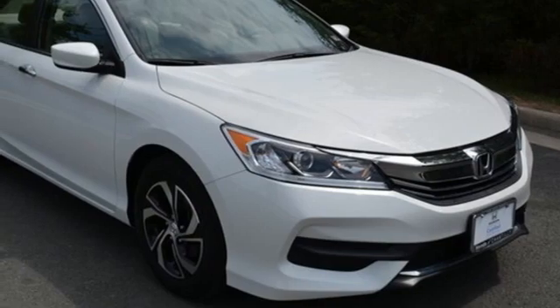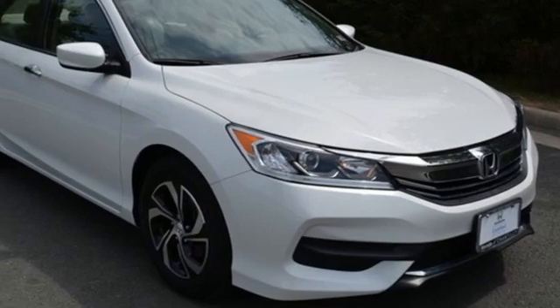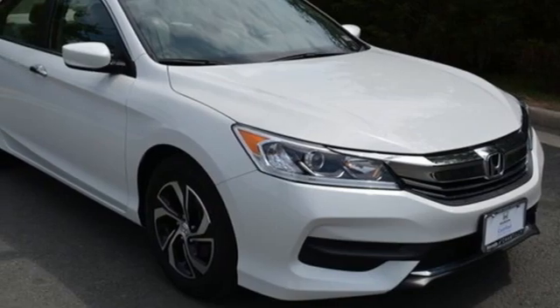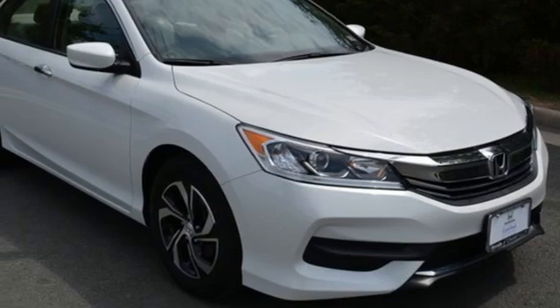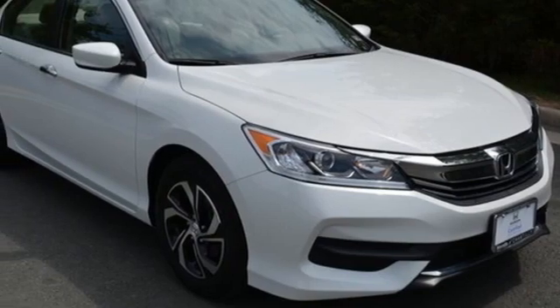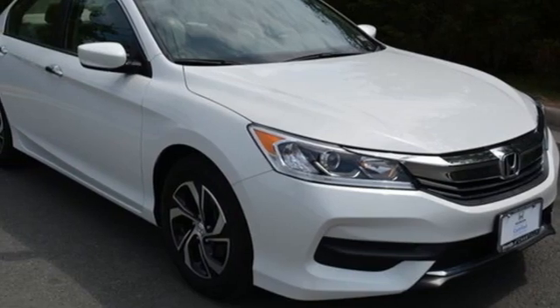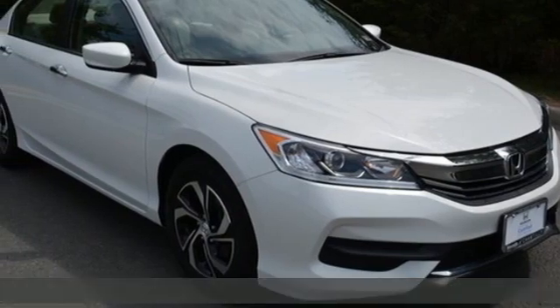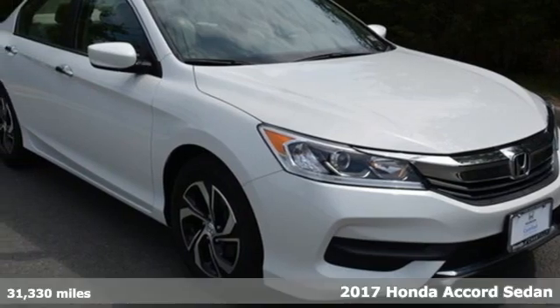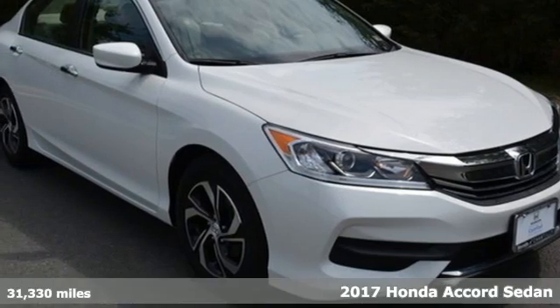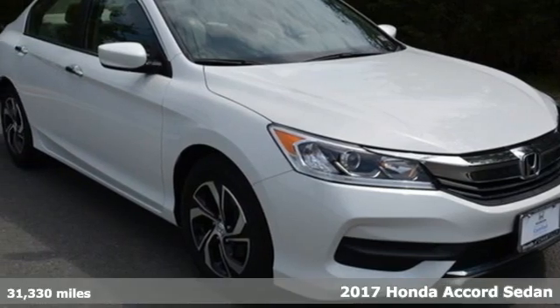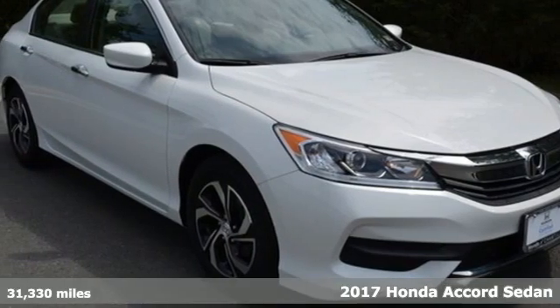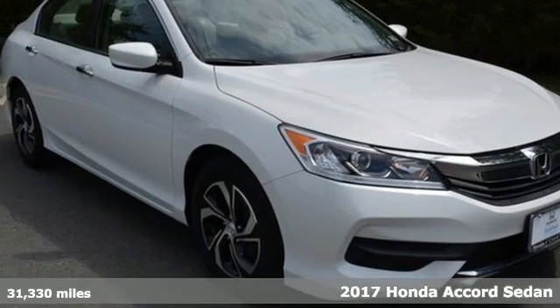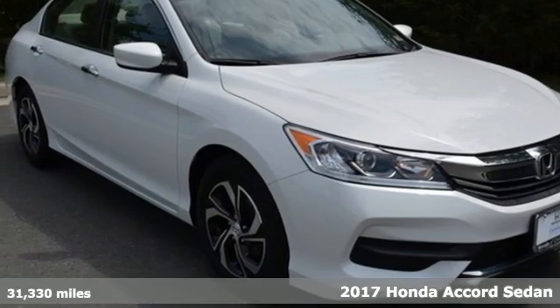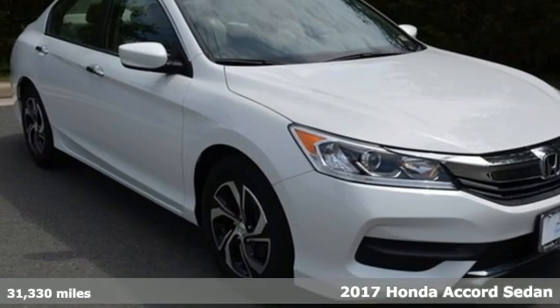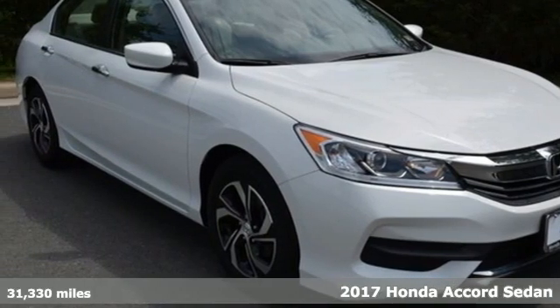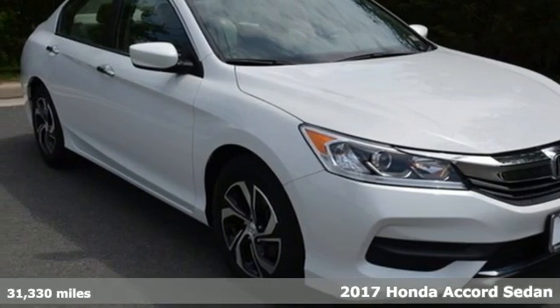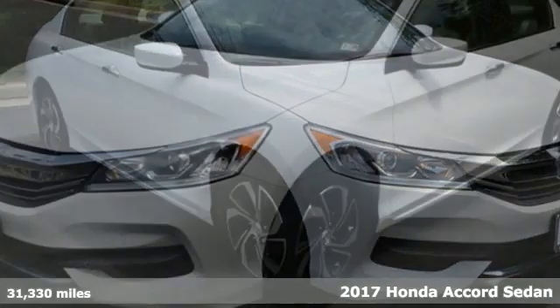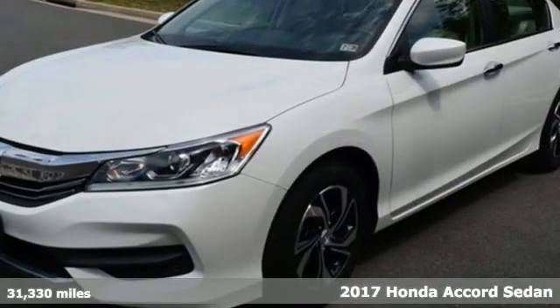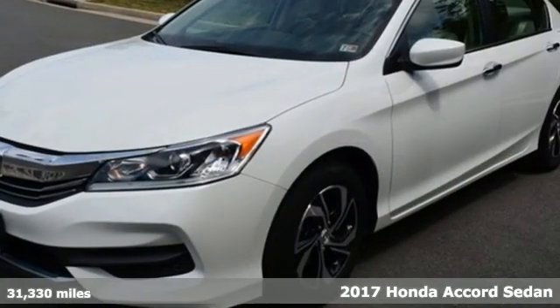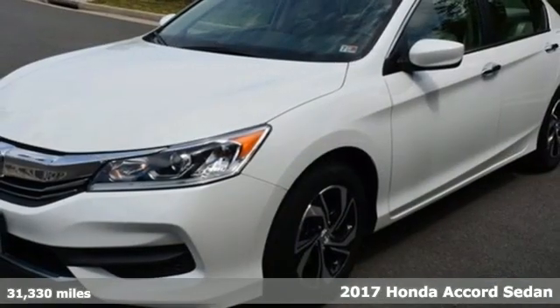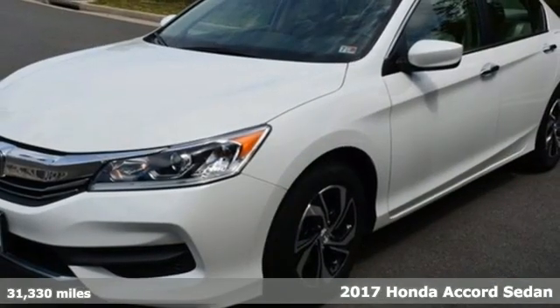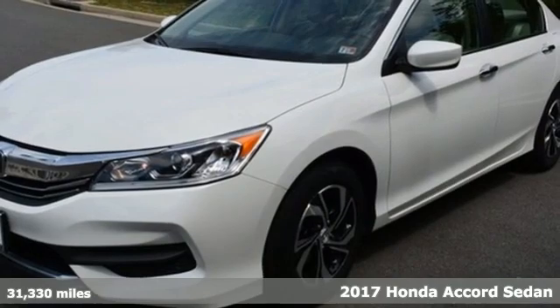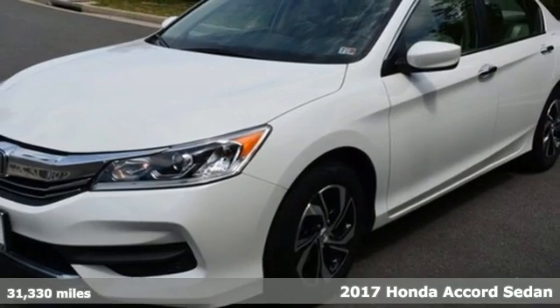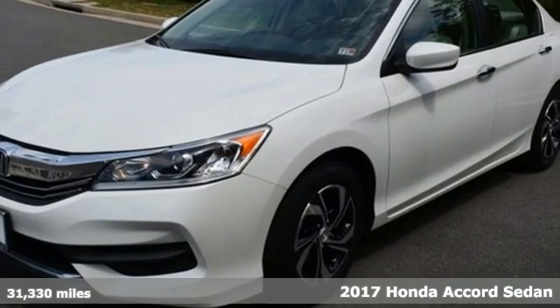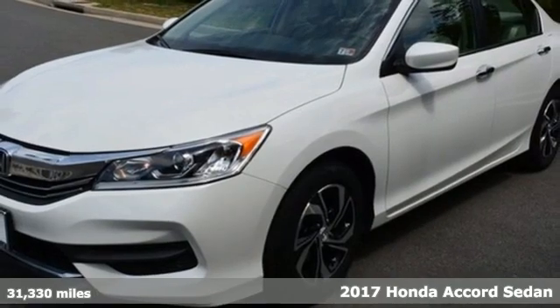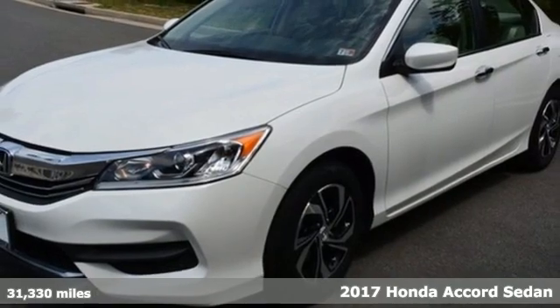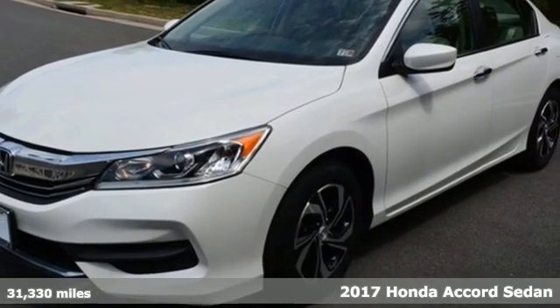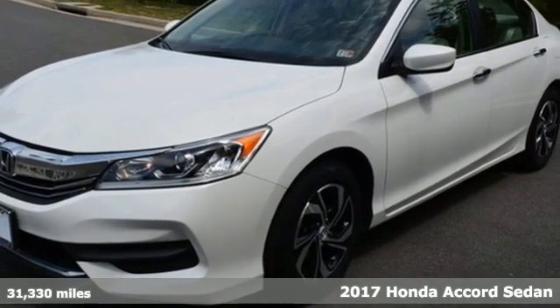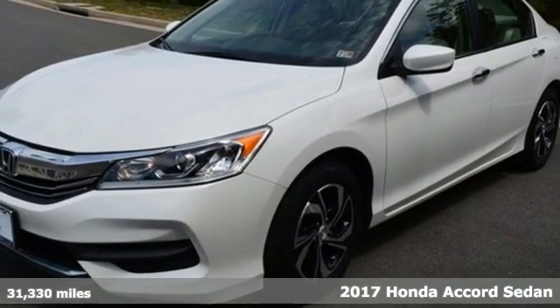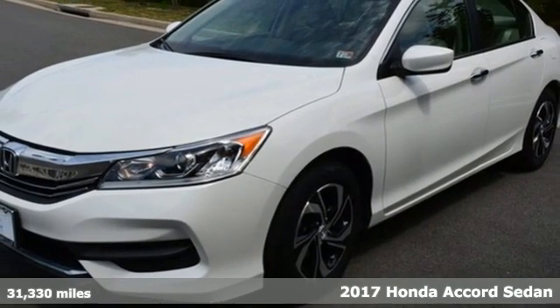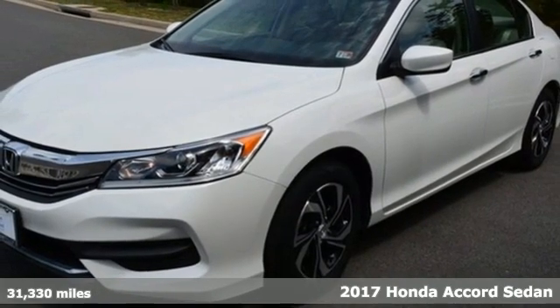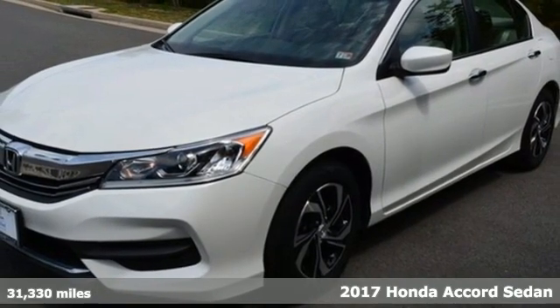Here's a 2017 Honda Accord sedan. Honda's flagship car isn't just a vehicle, it's a legacy.